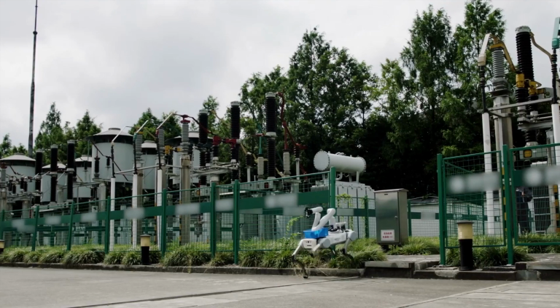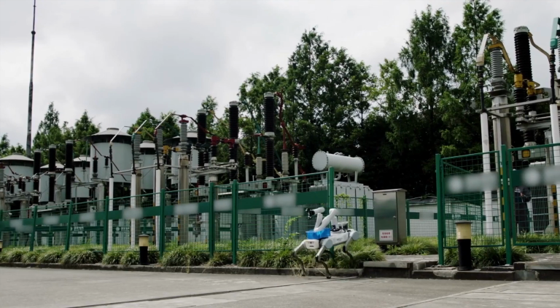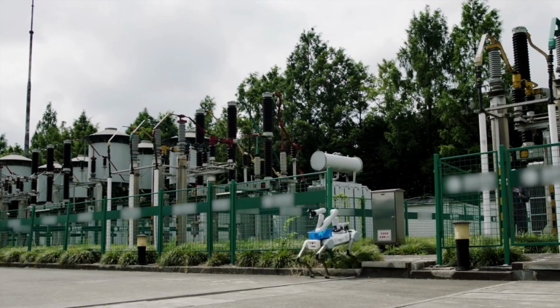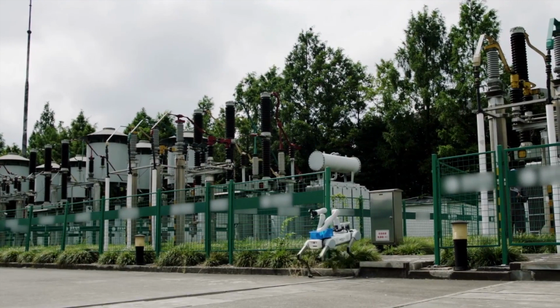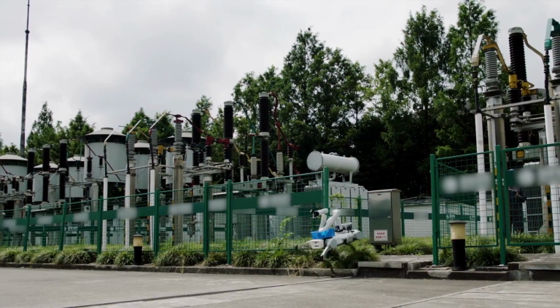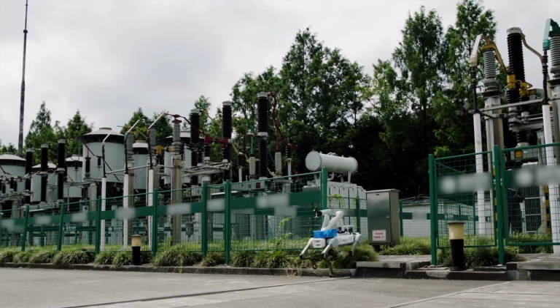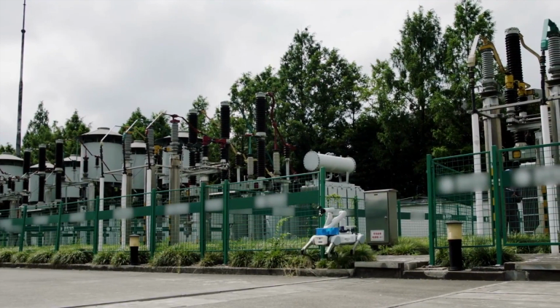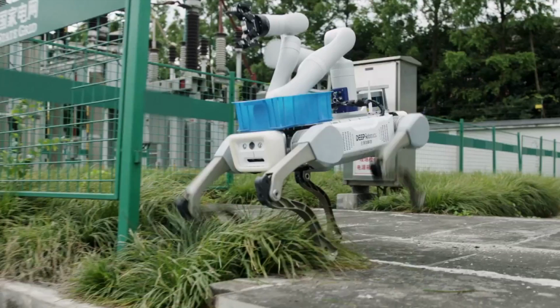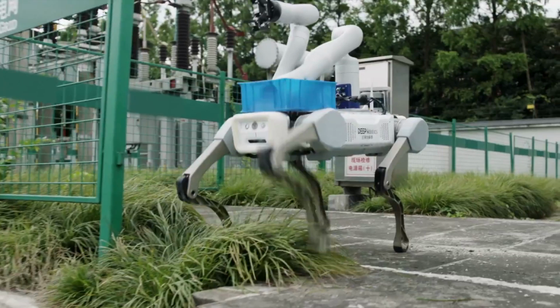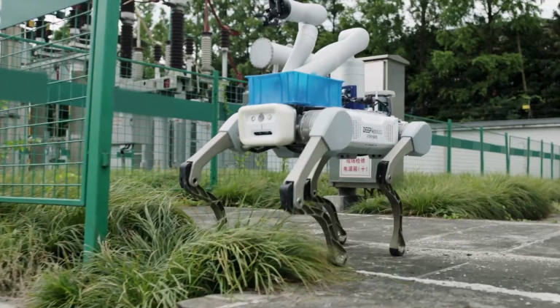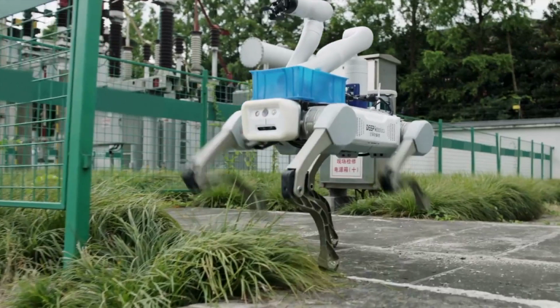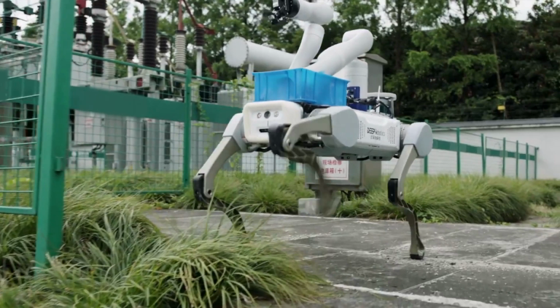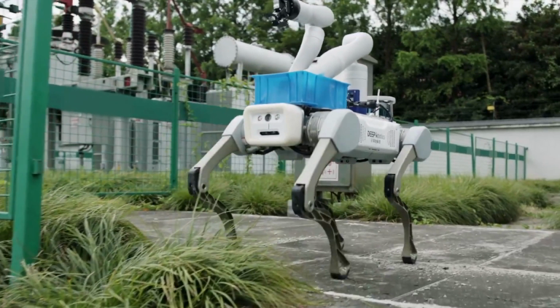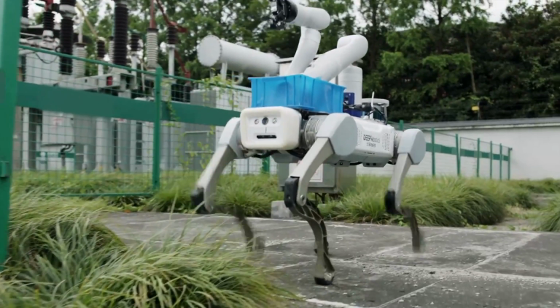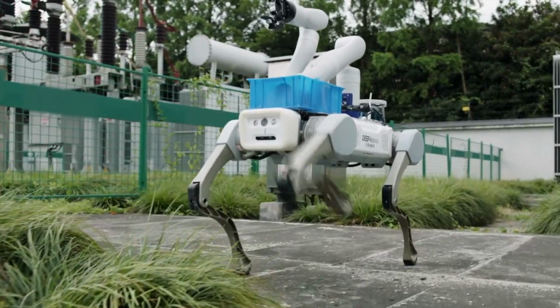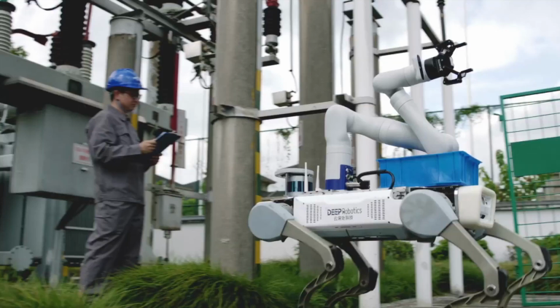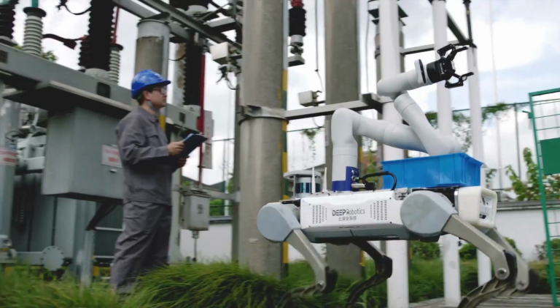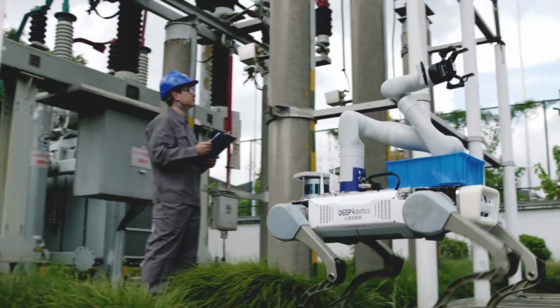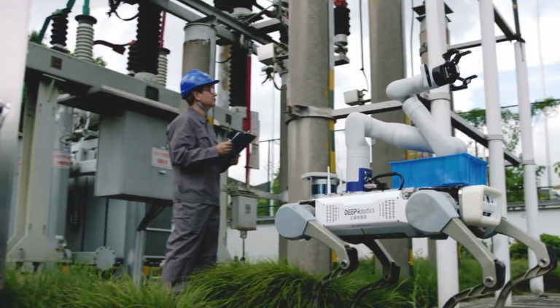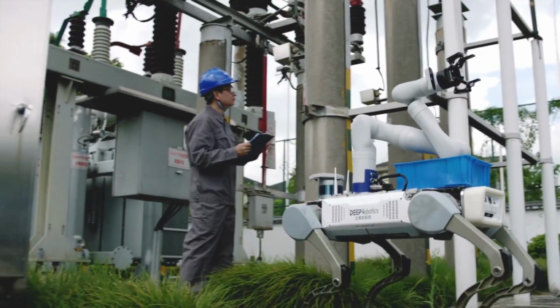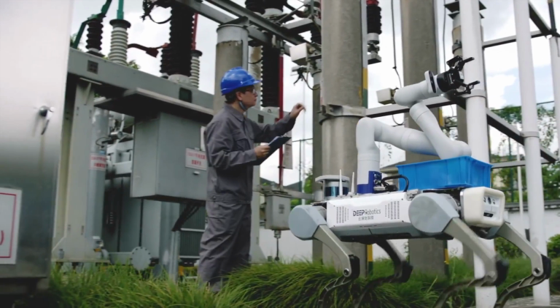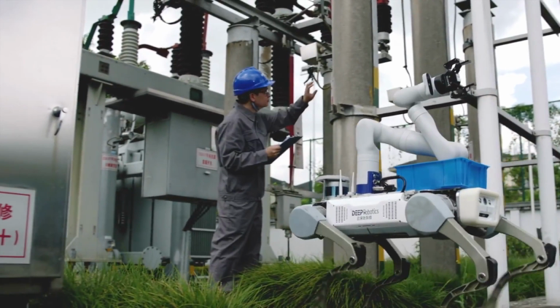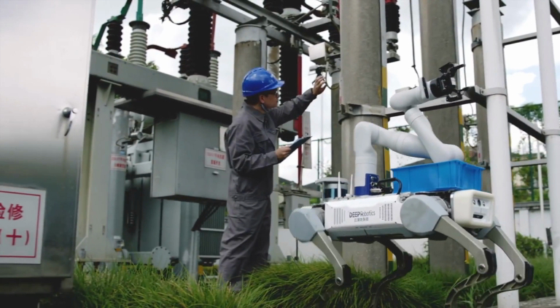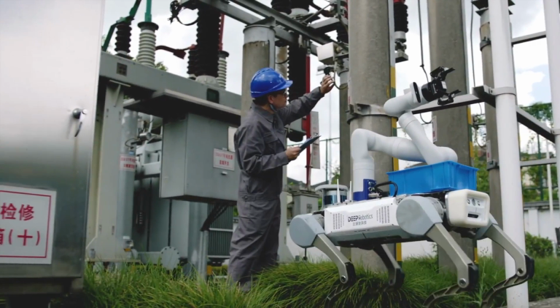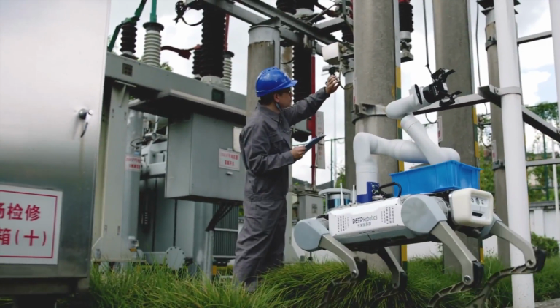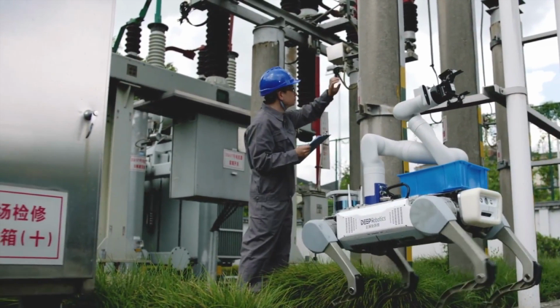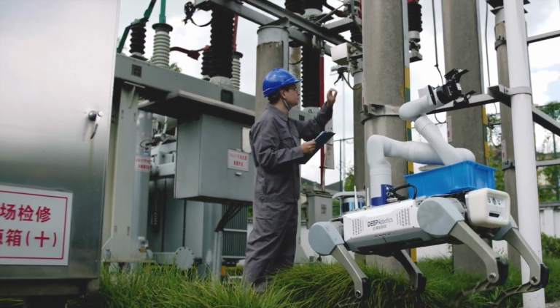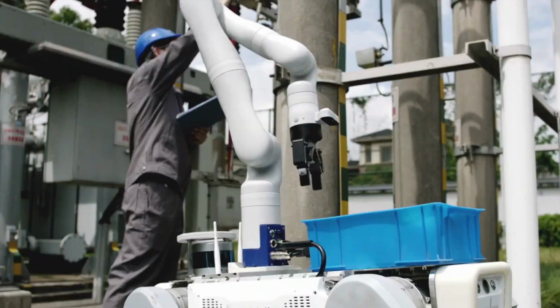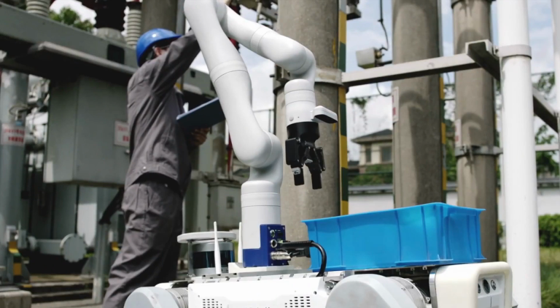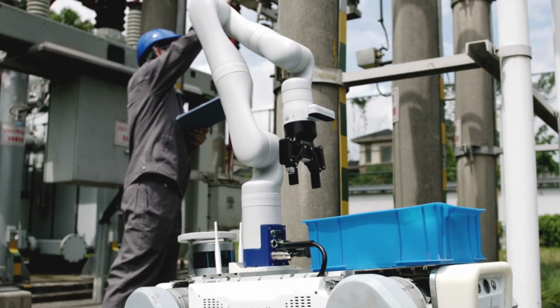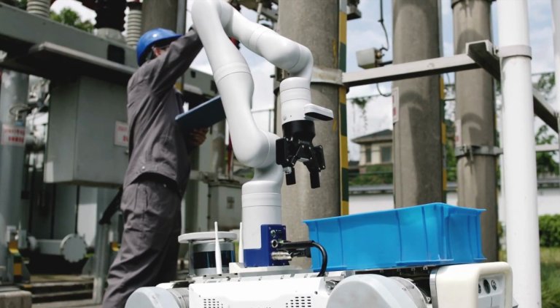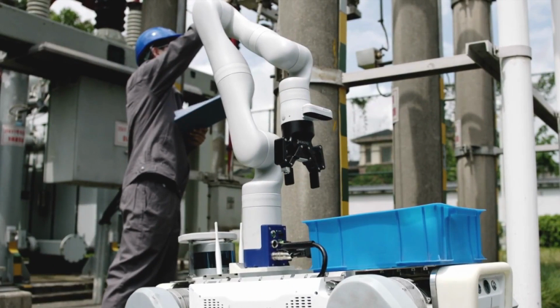There is potential for this robot to be used under difficult working conditions to carry loads and help the workers.